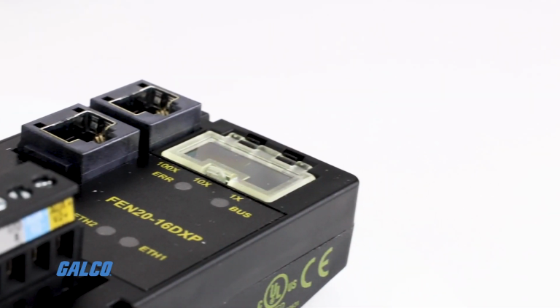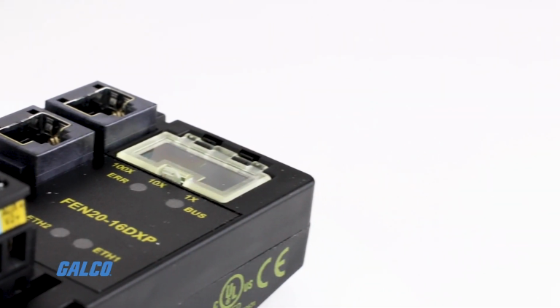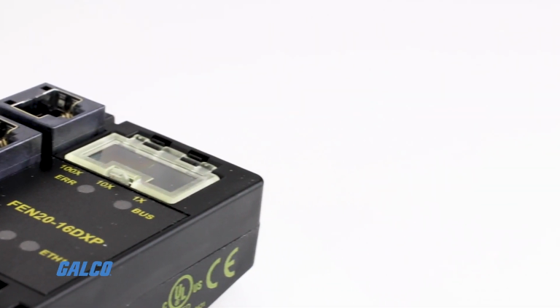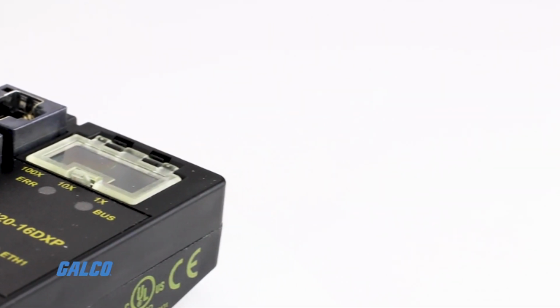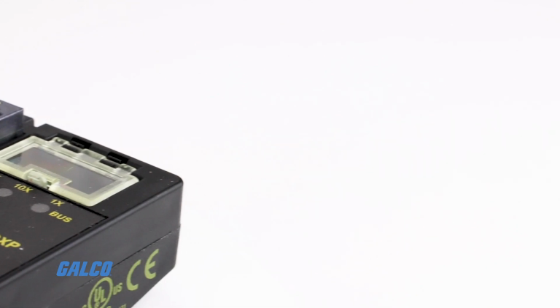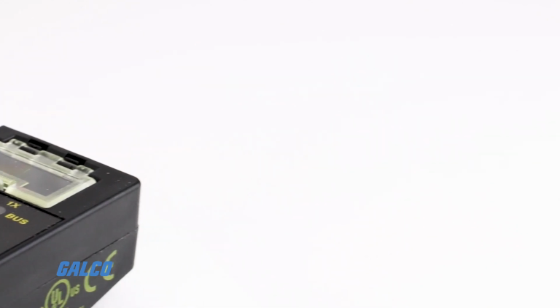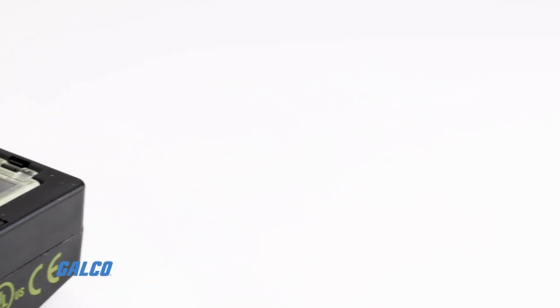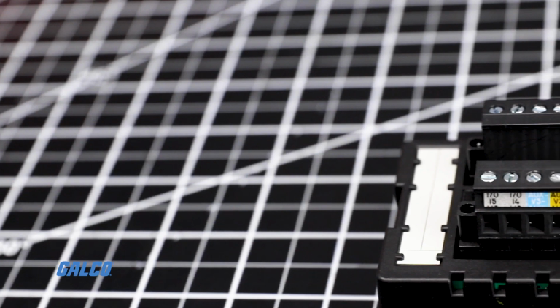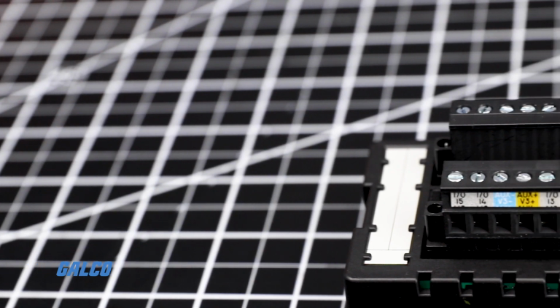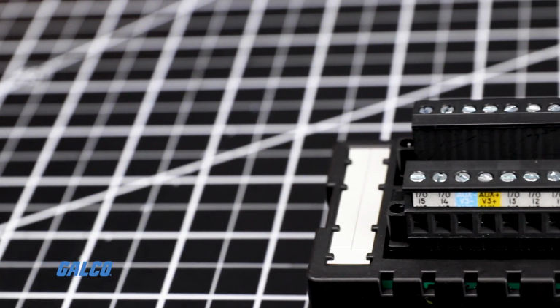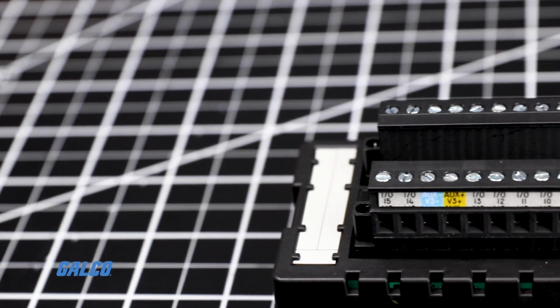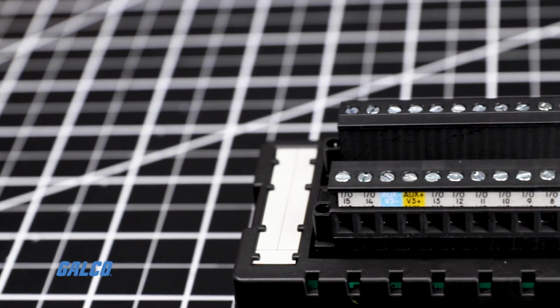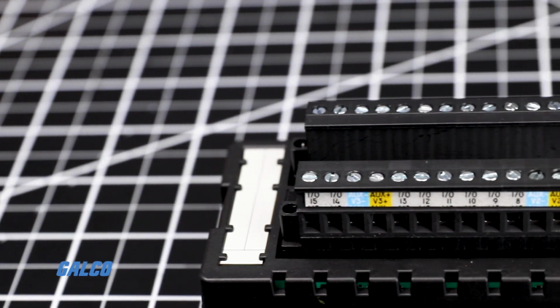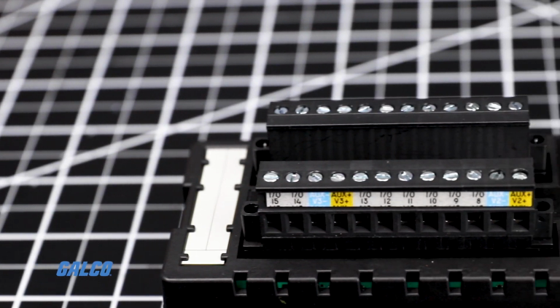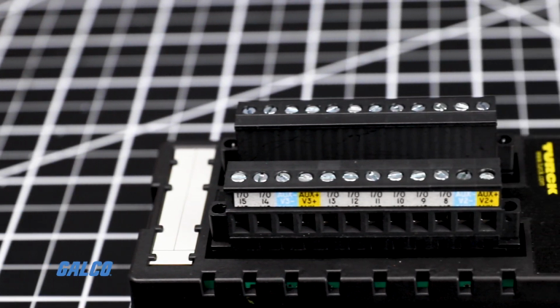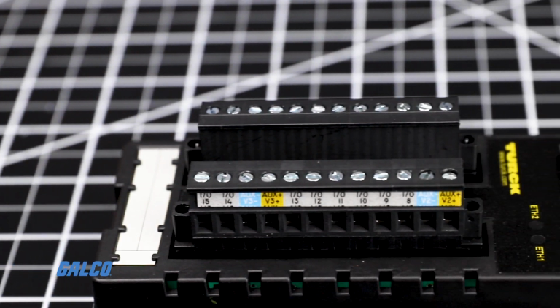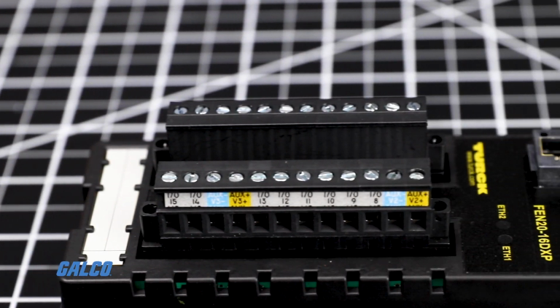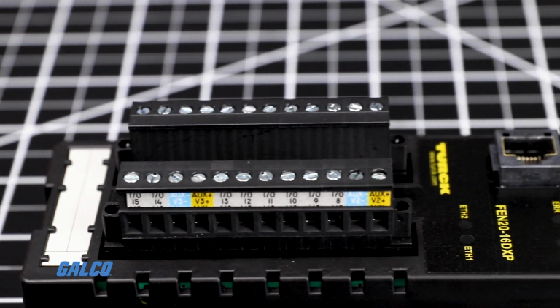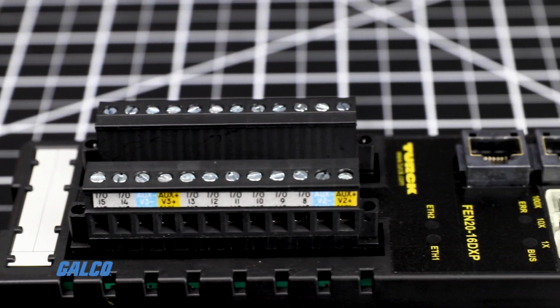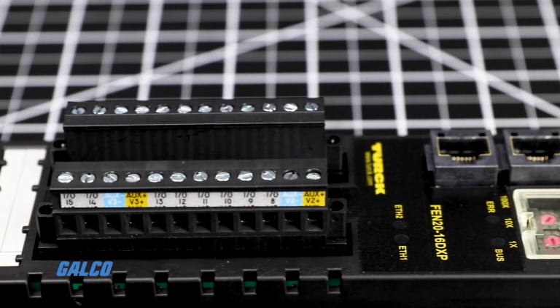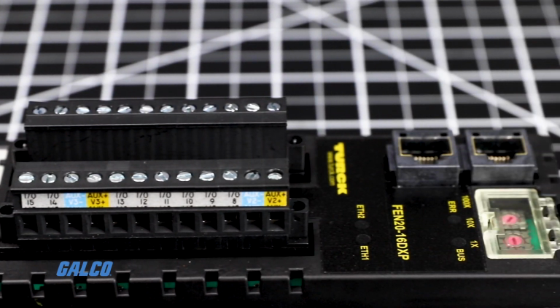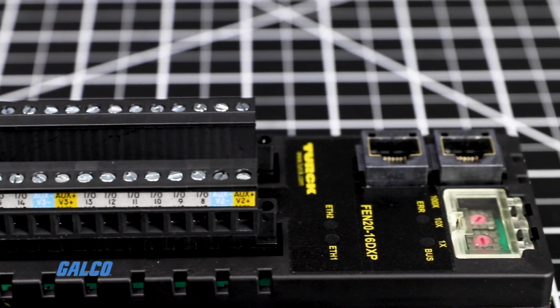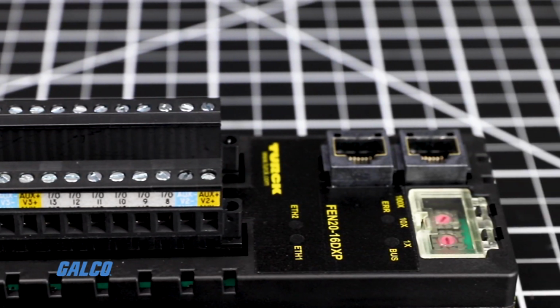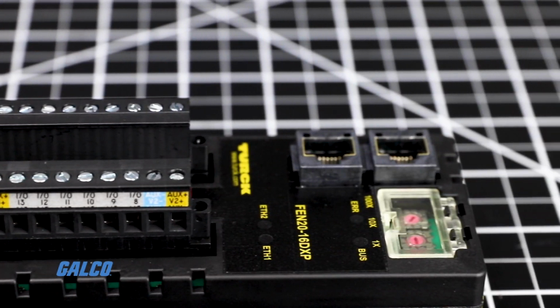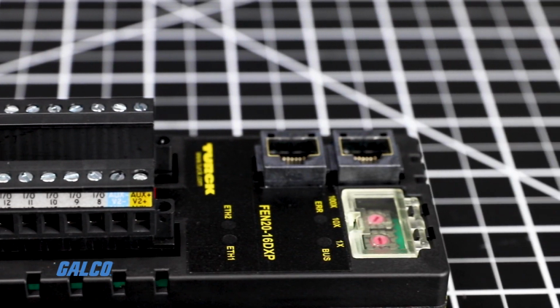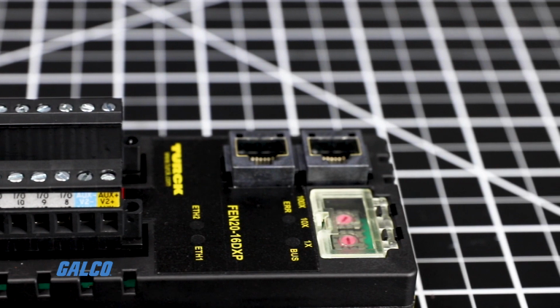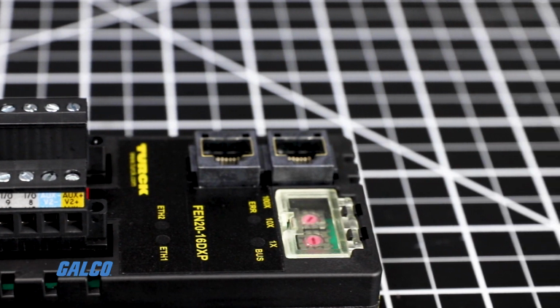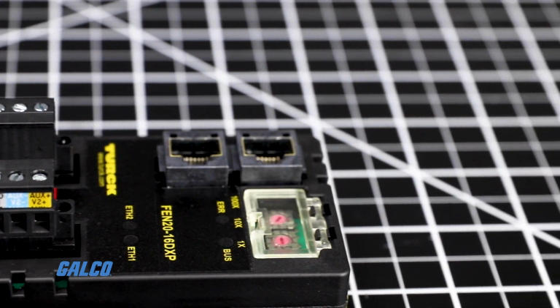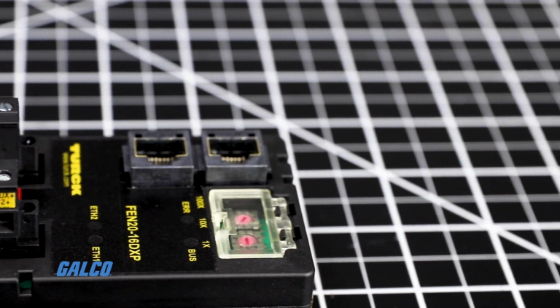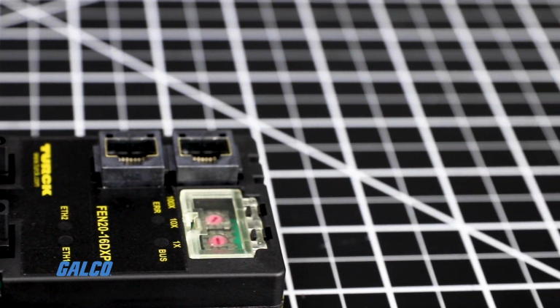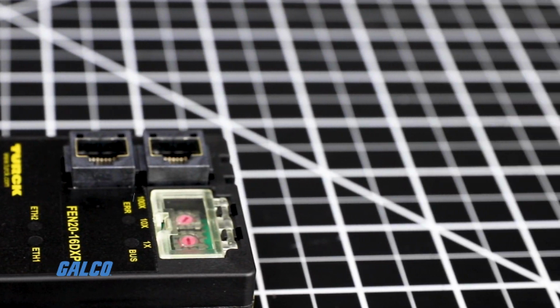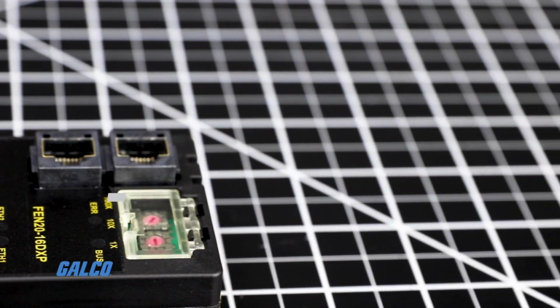Setup is a breeze, since the device will detect the protocol used by listening to the communication traffic during the startup phase.